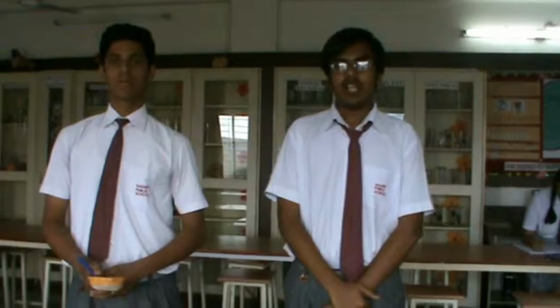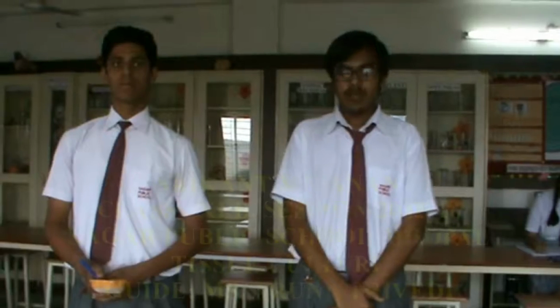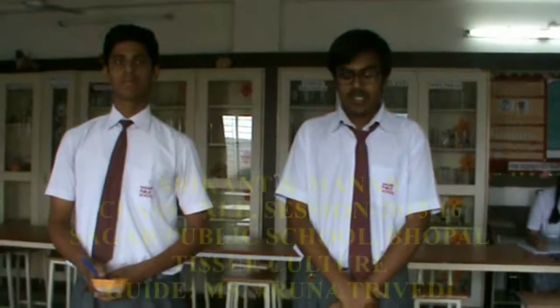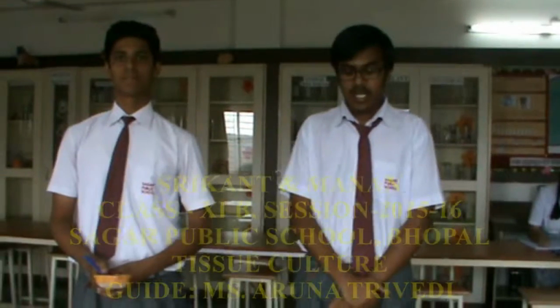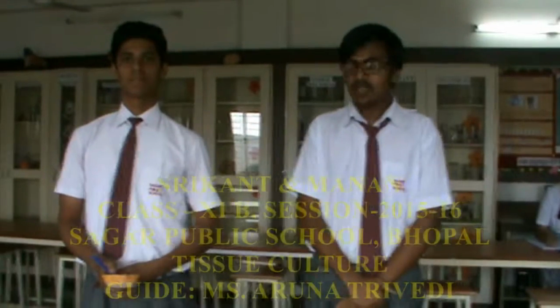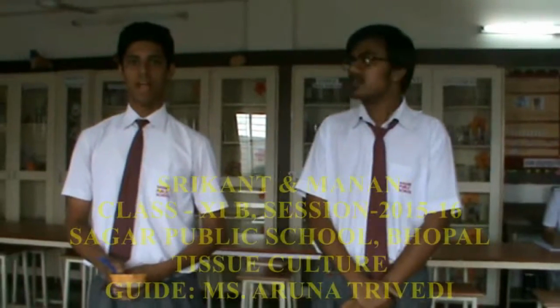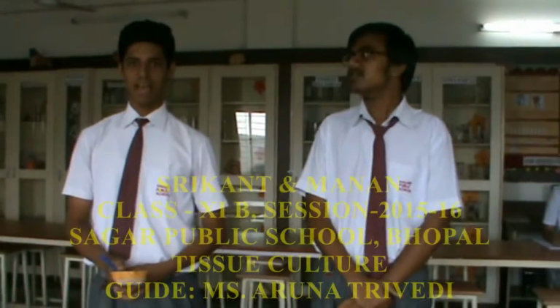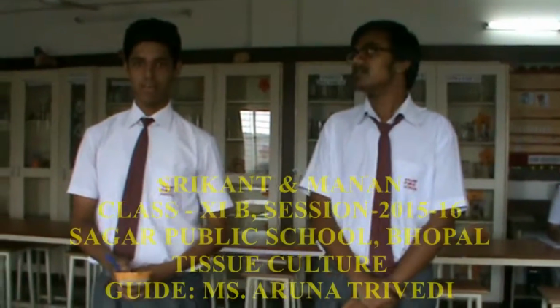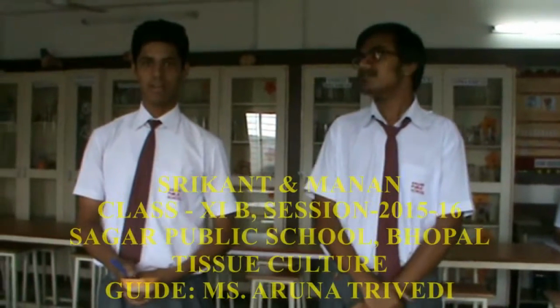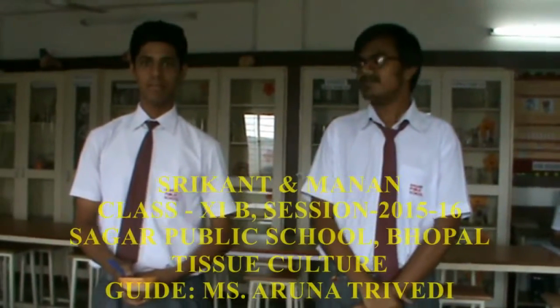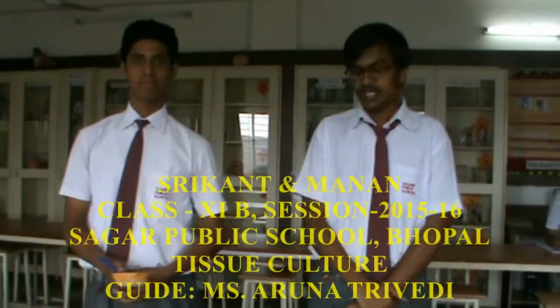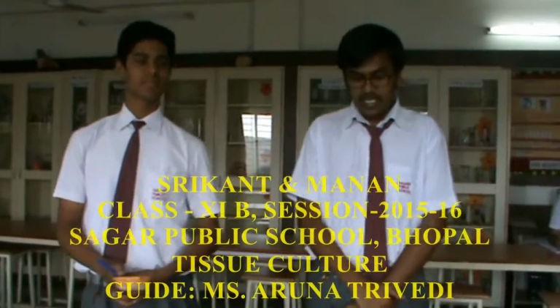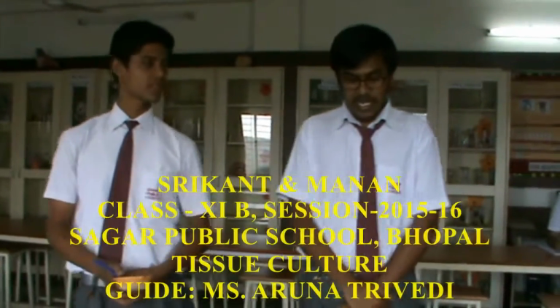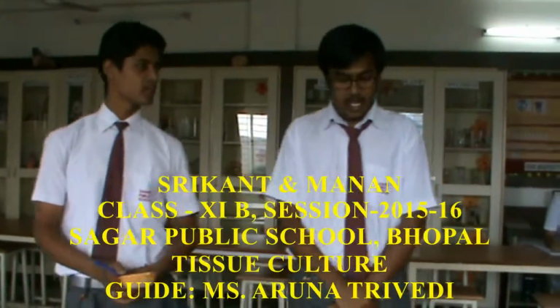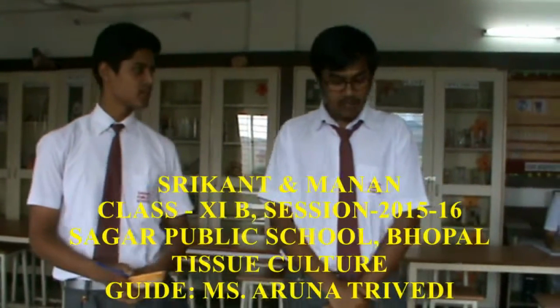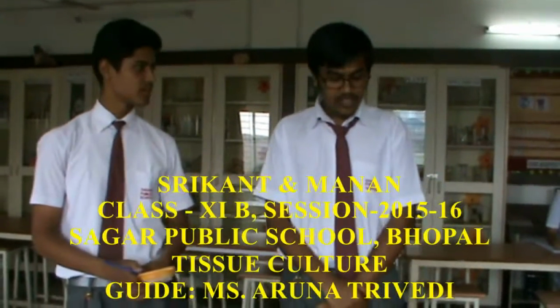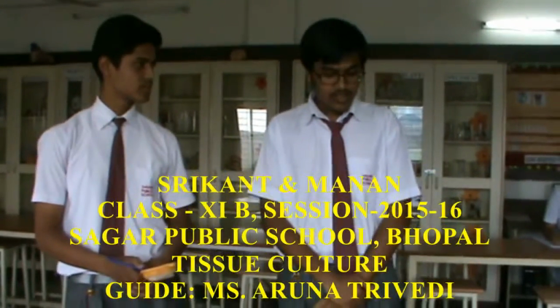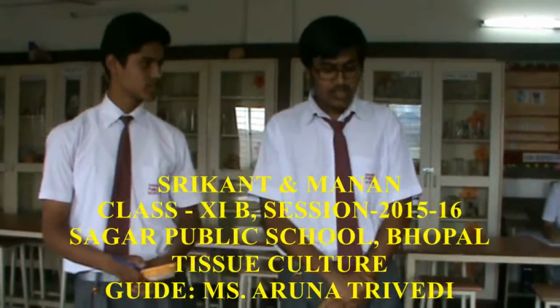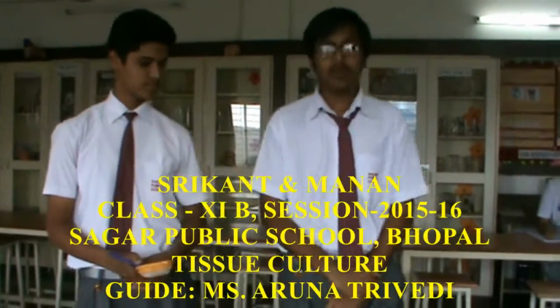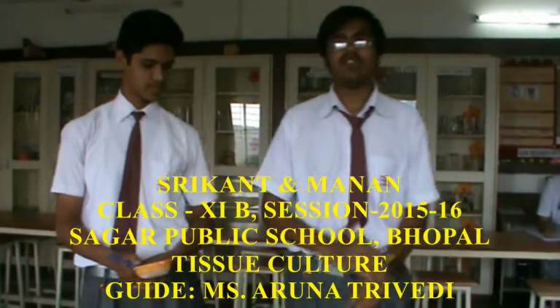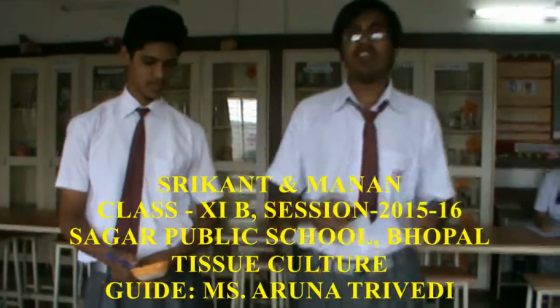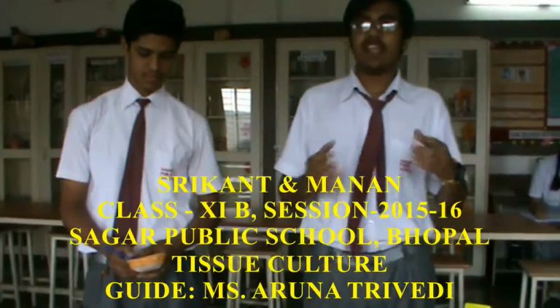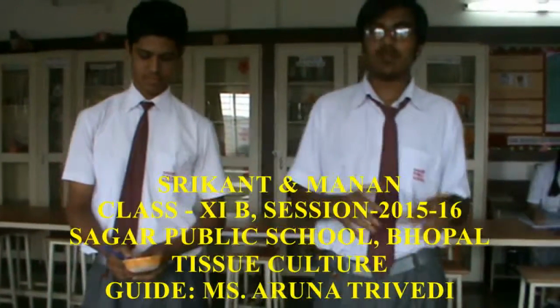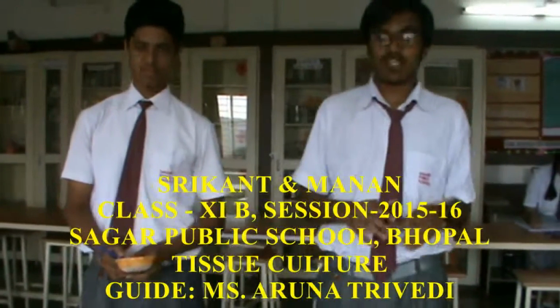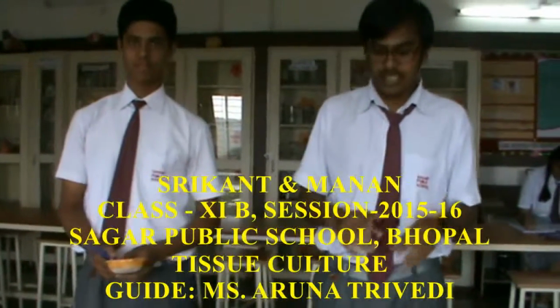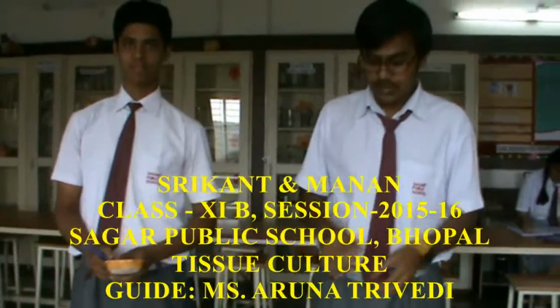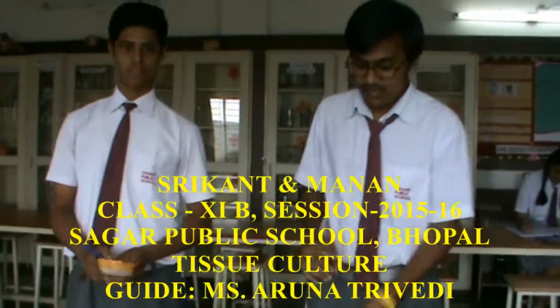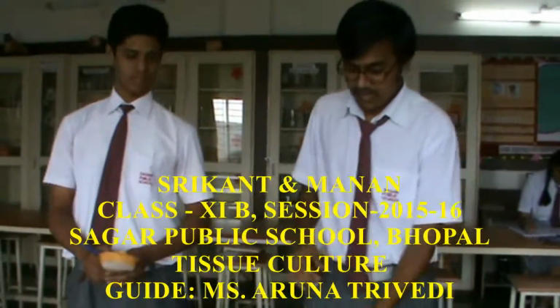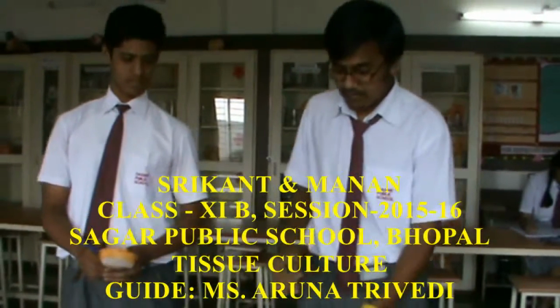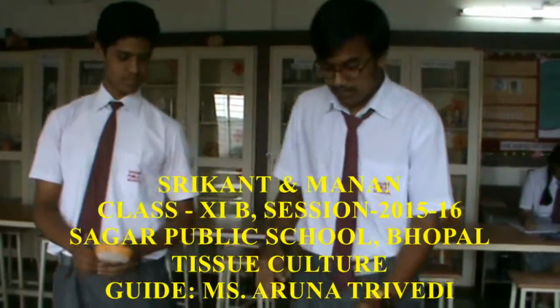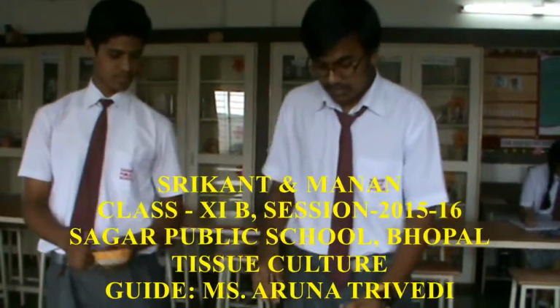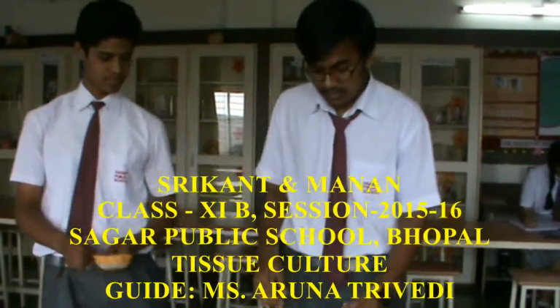Good morning, I am Shrikan, and I am Manan. Now we will show the process of DNA isolation using a very simple process.